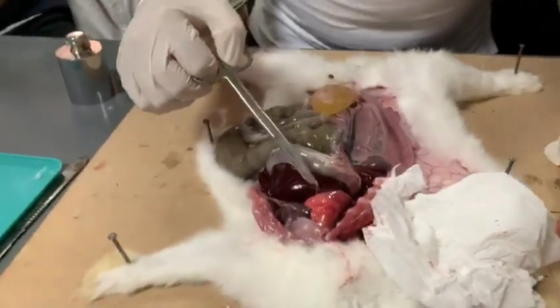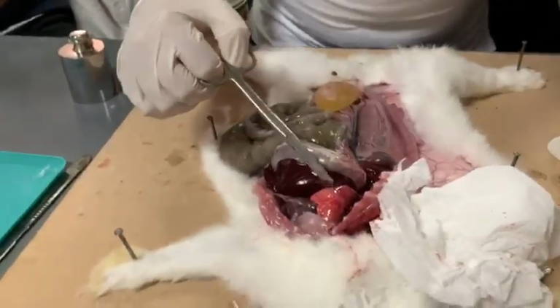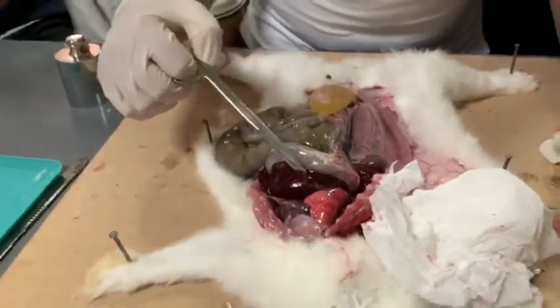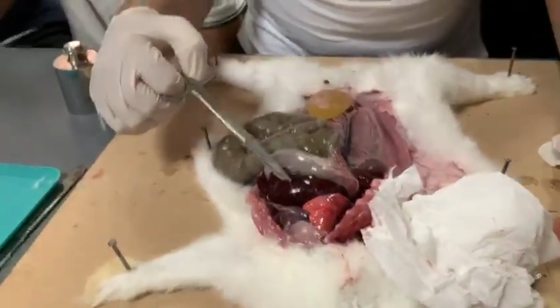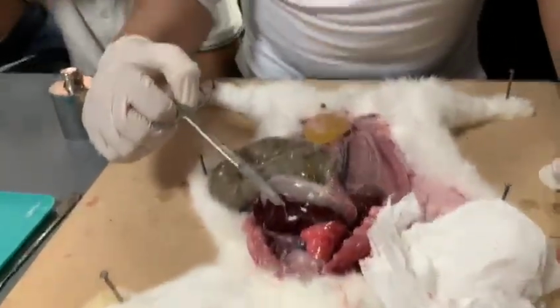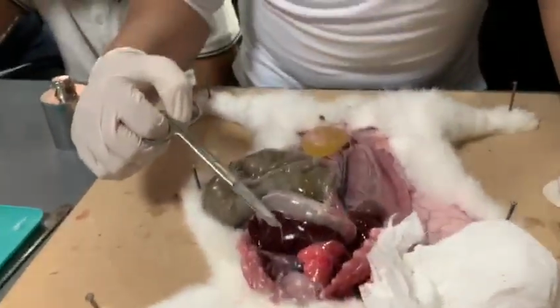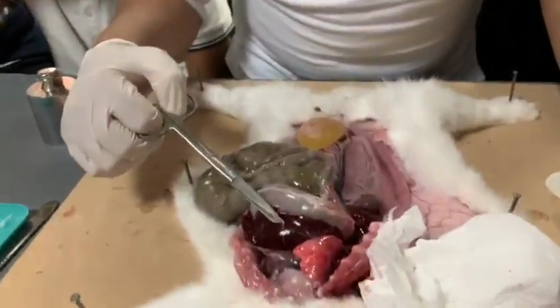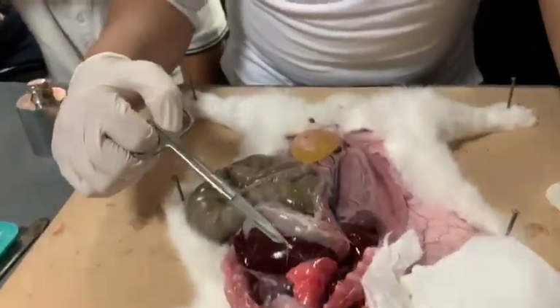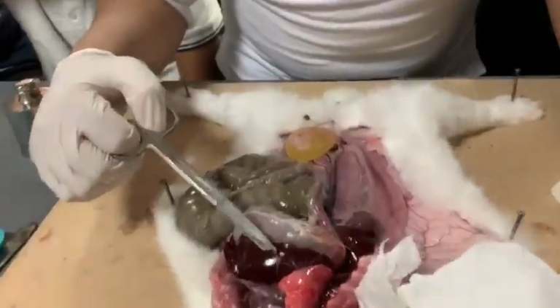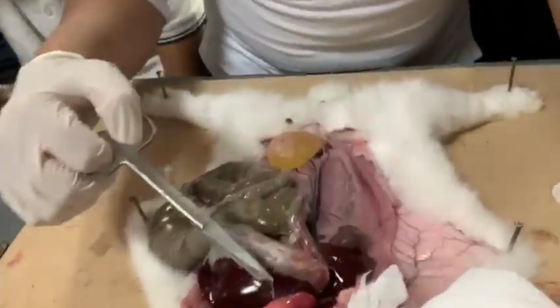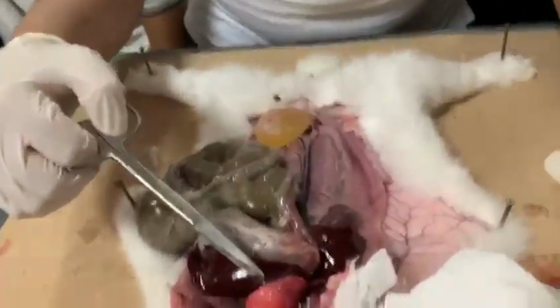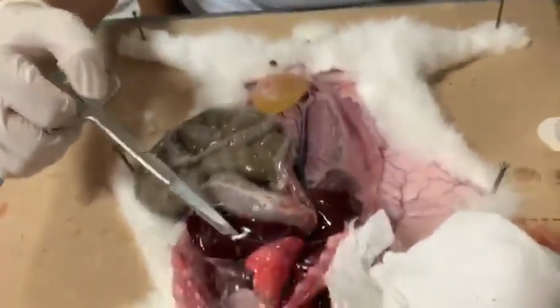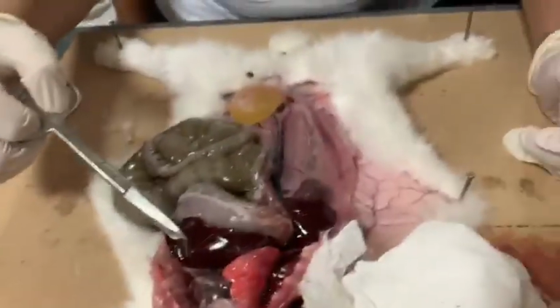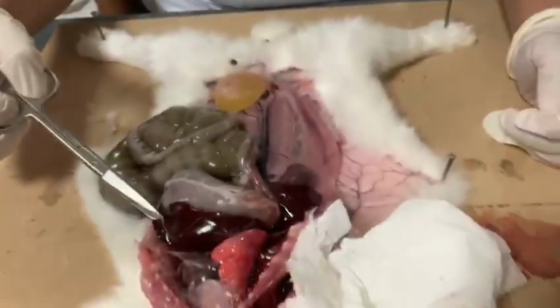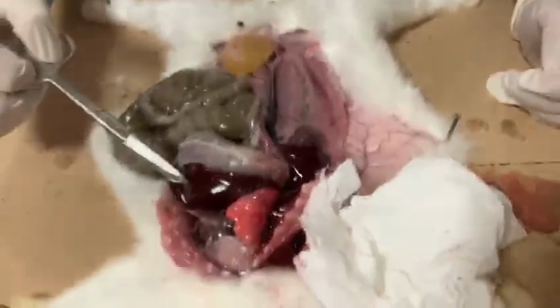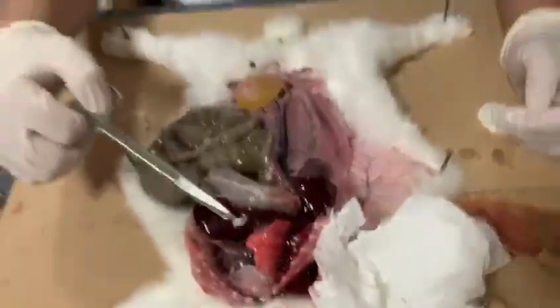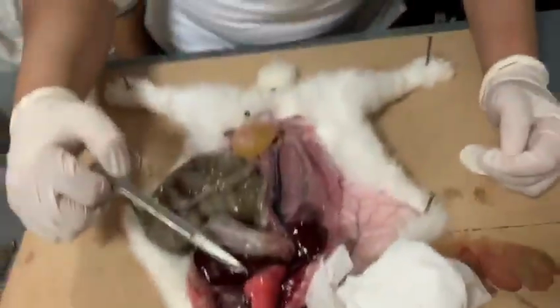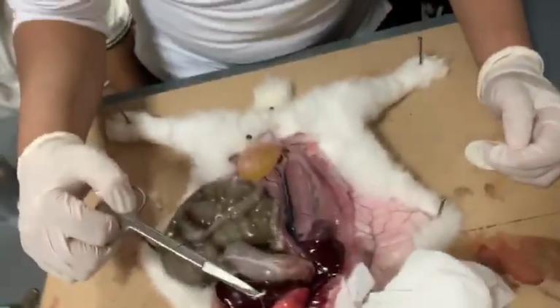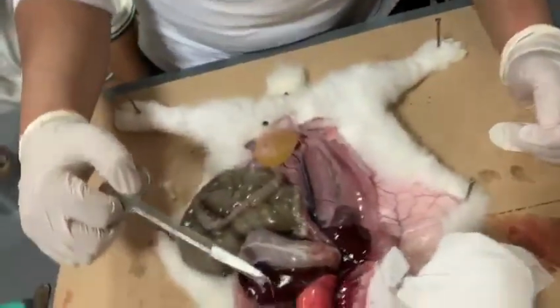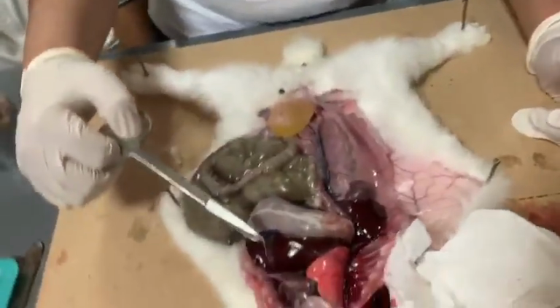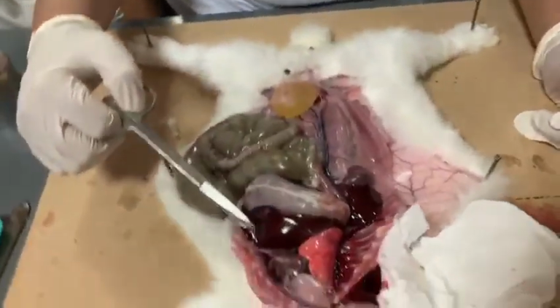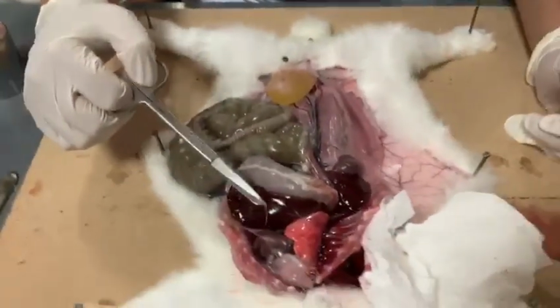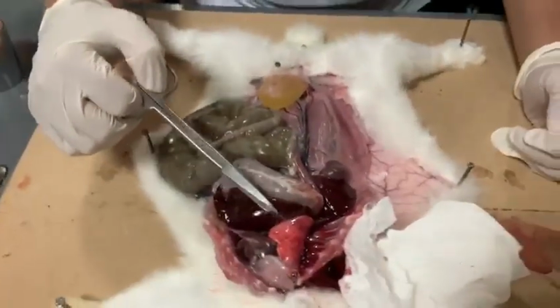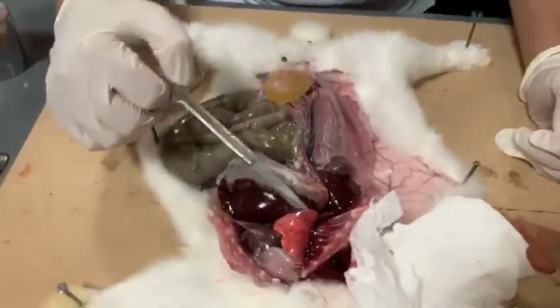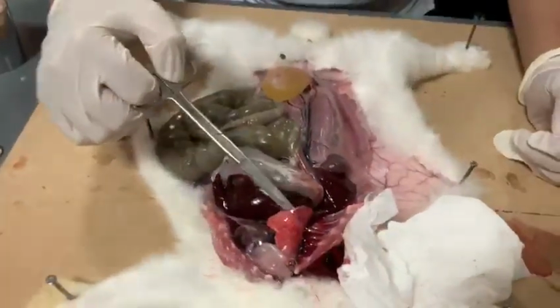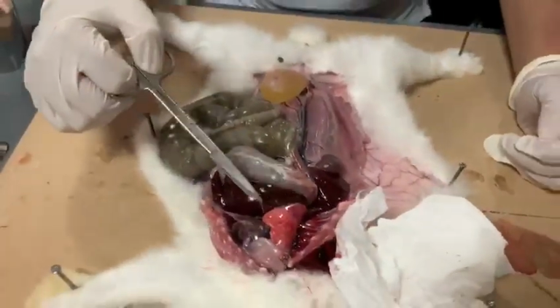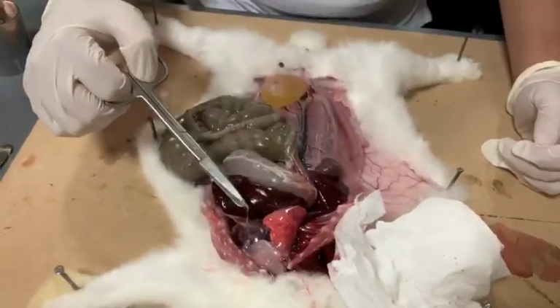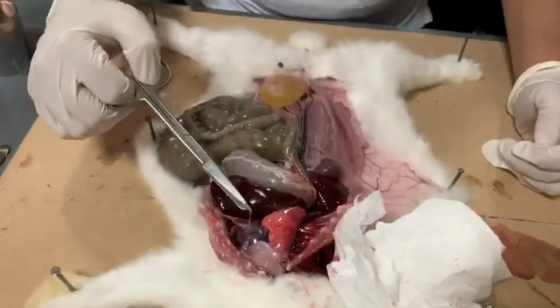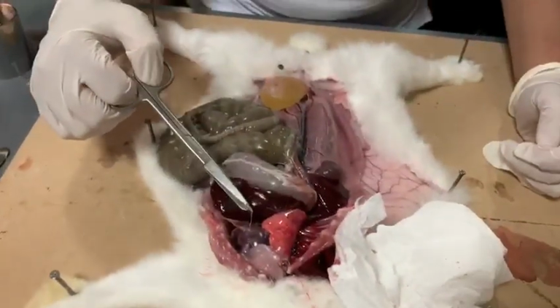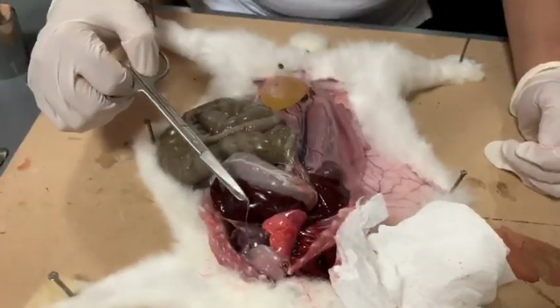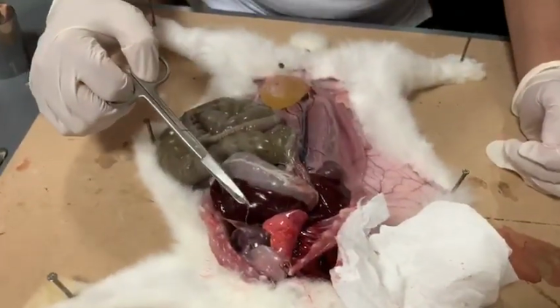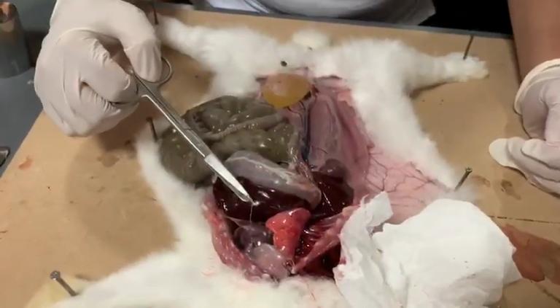Next to the heart, as you can see, this is the liver. It's really huge — bigger than both the heart and the lungs.